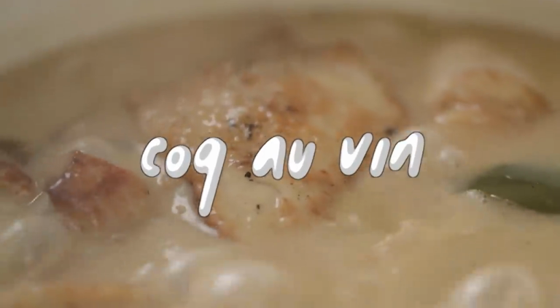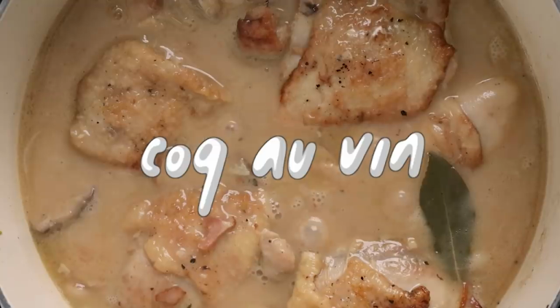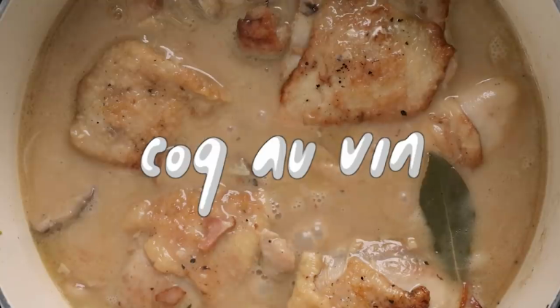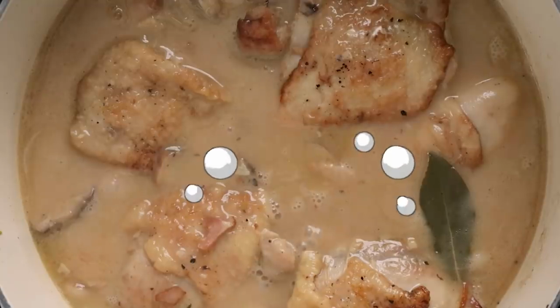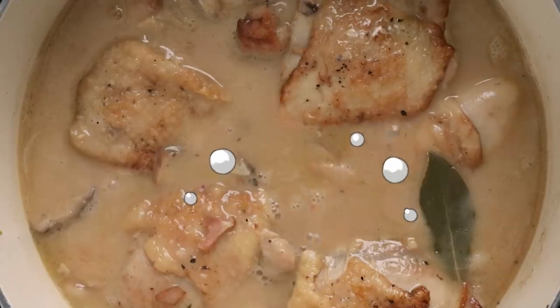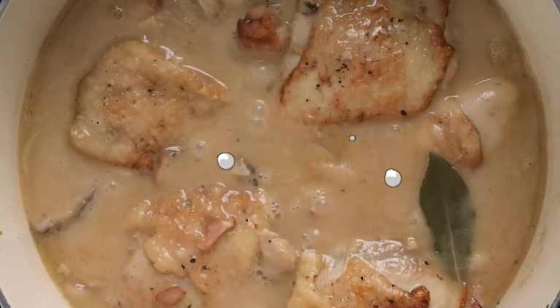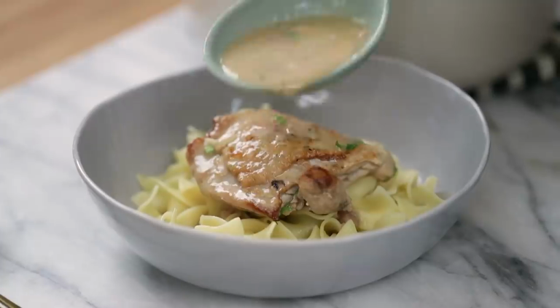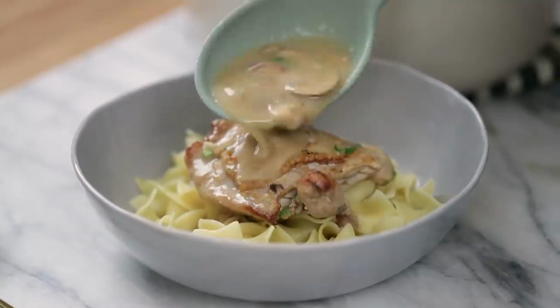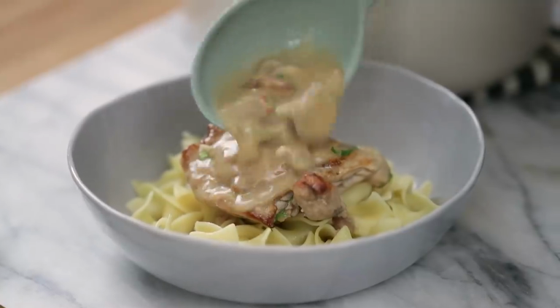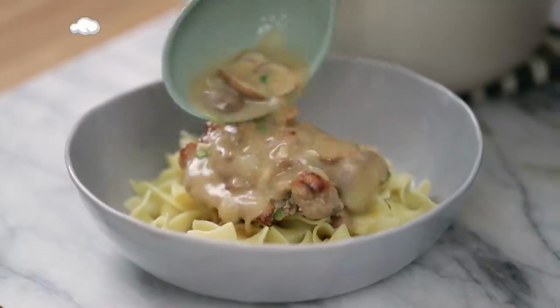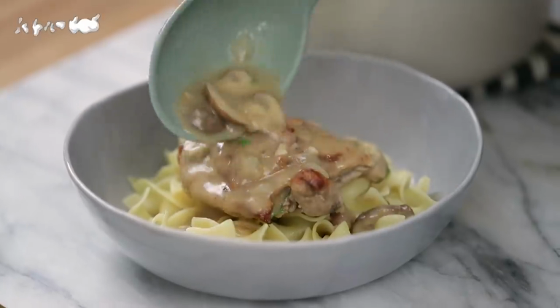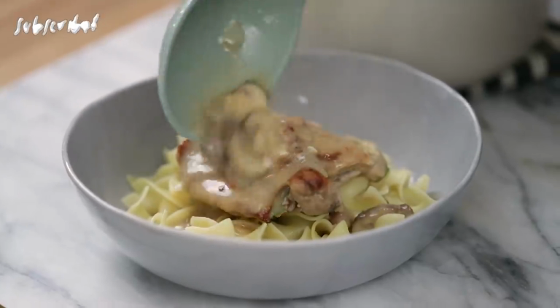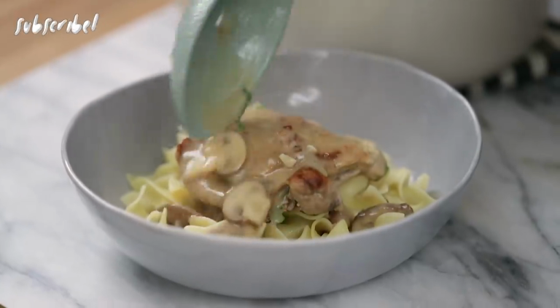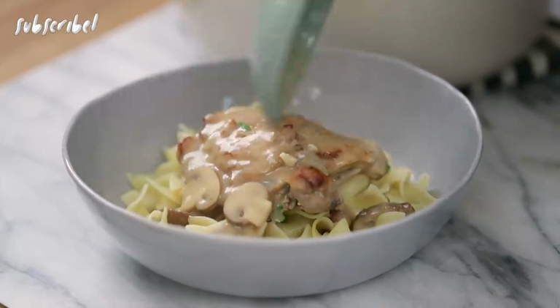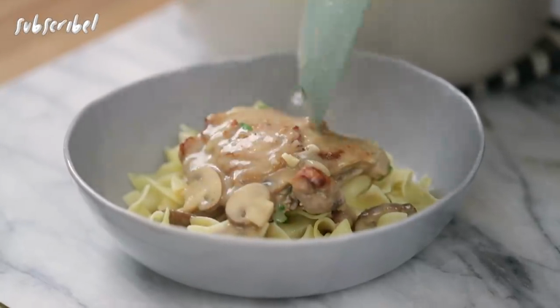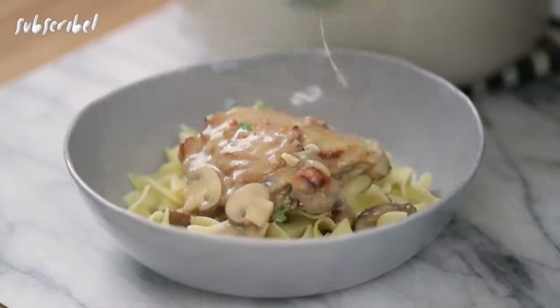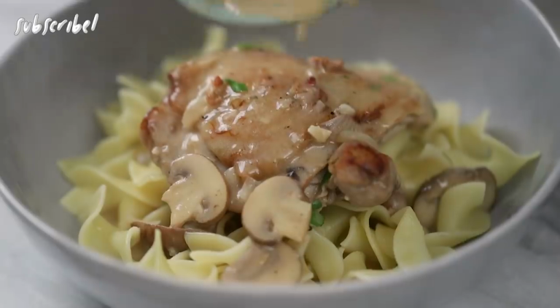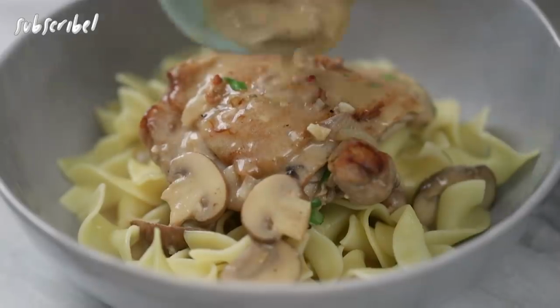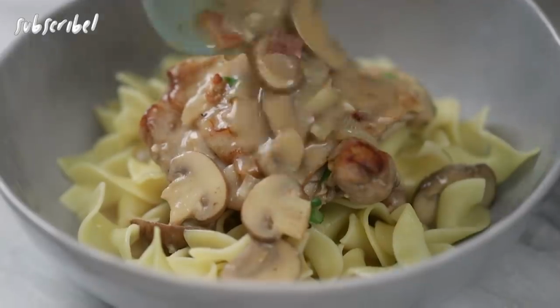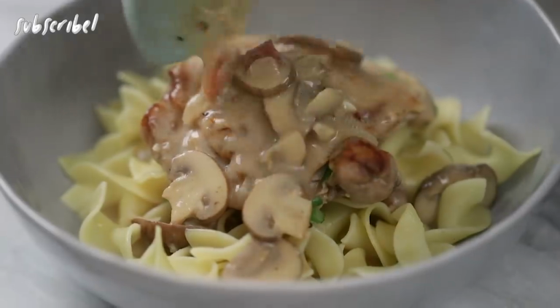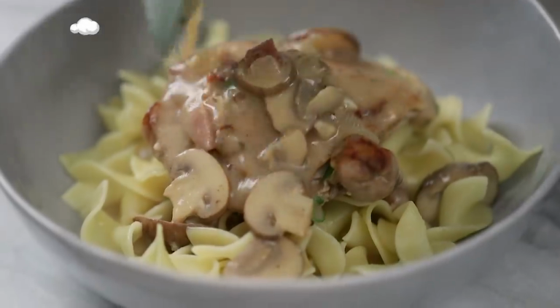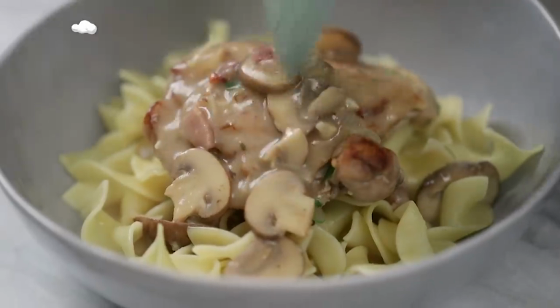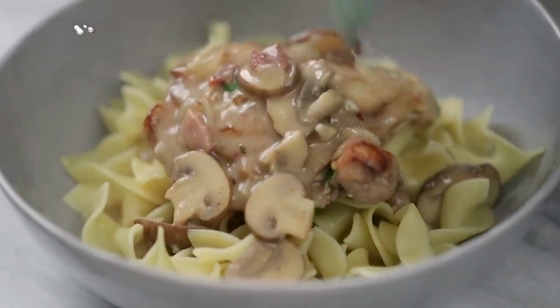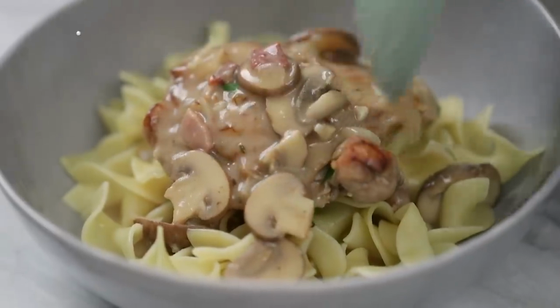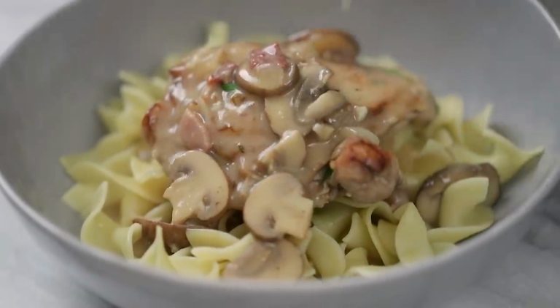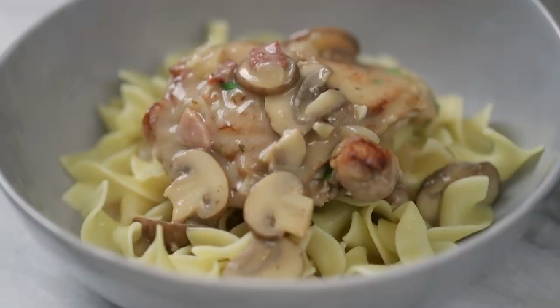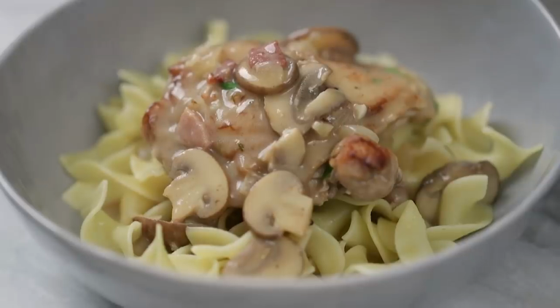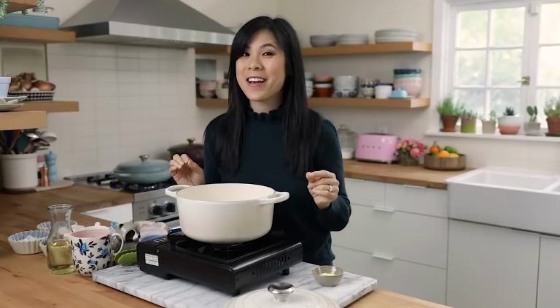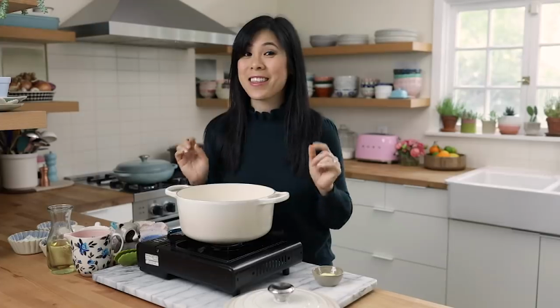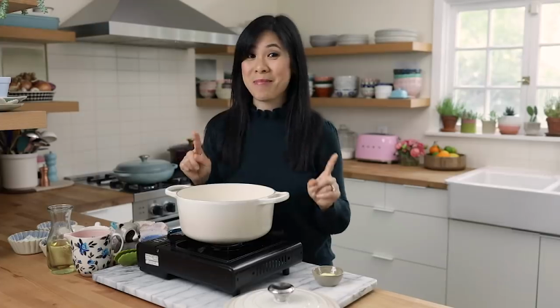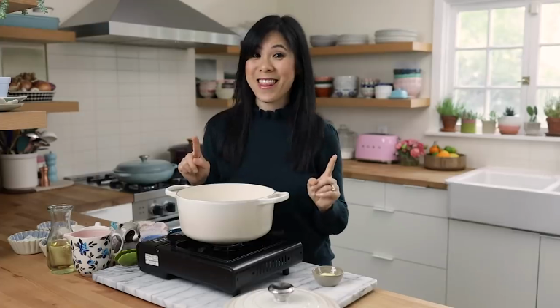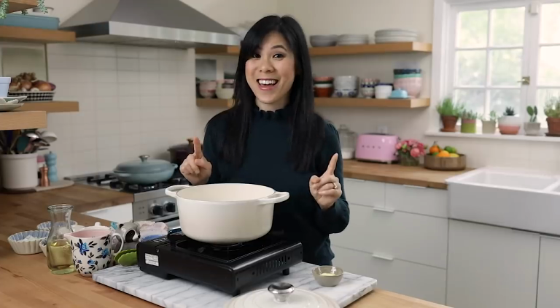It's a creamy white variation of the traditional braised chicken stew that's a lot easier to make than you might think.